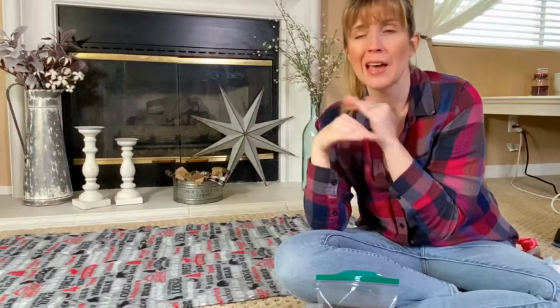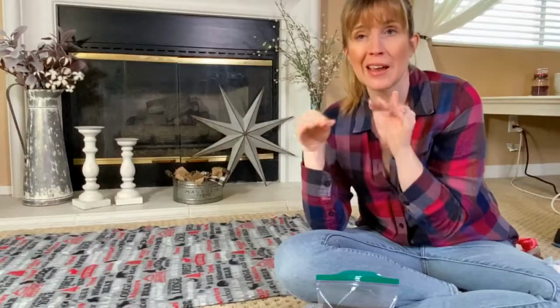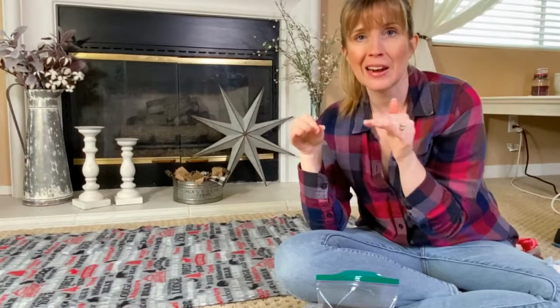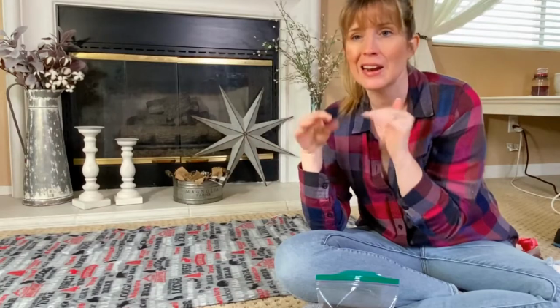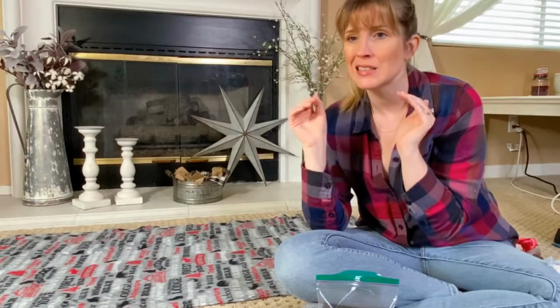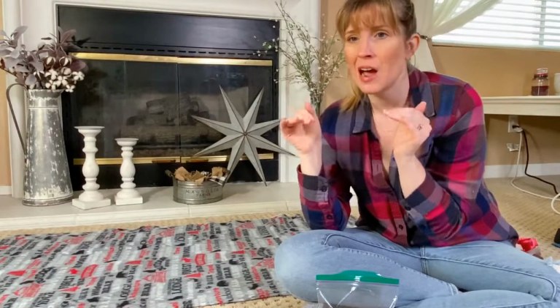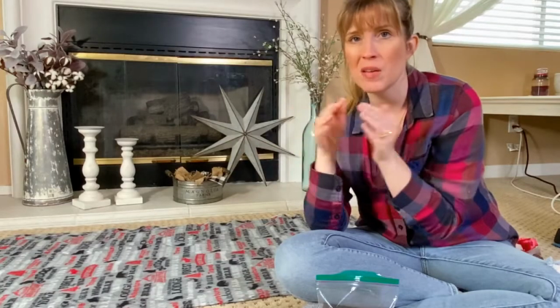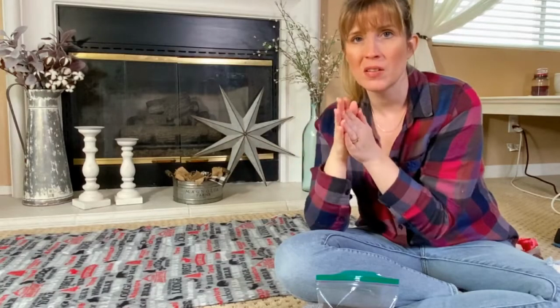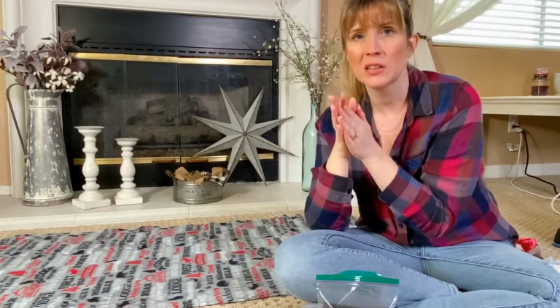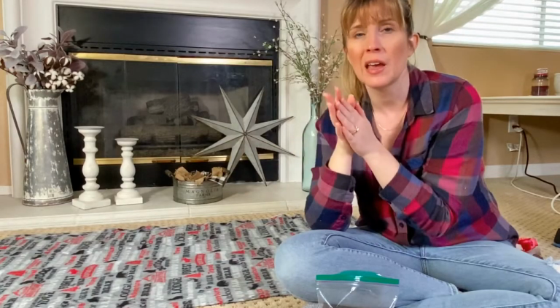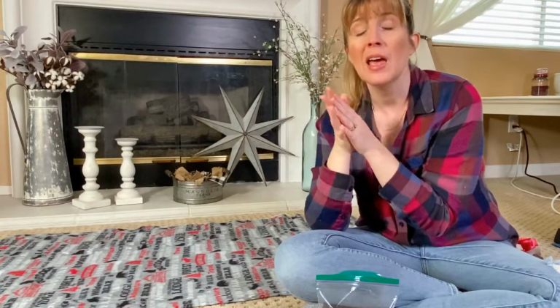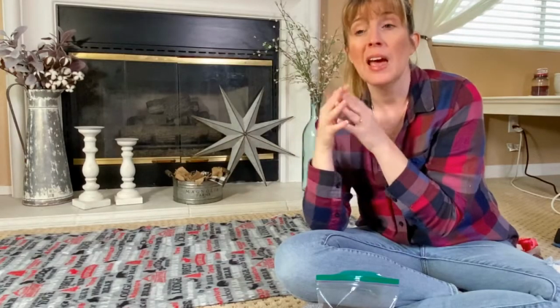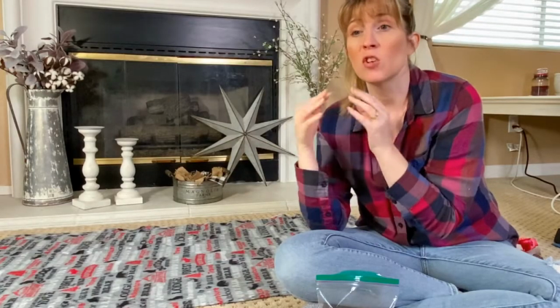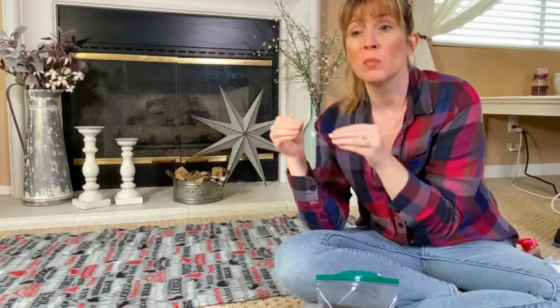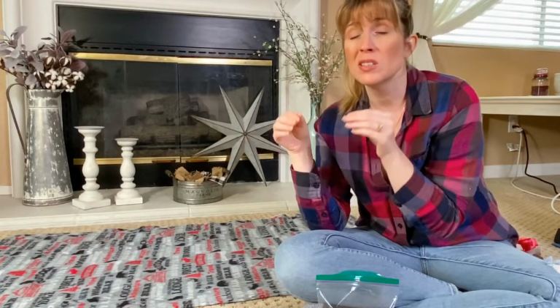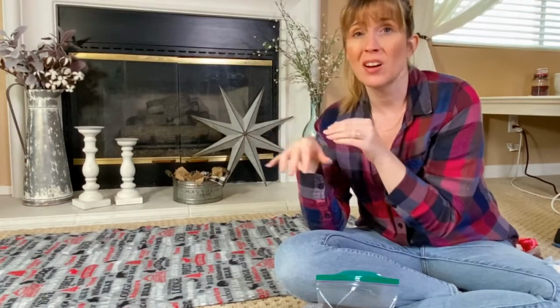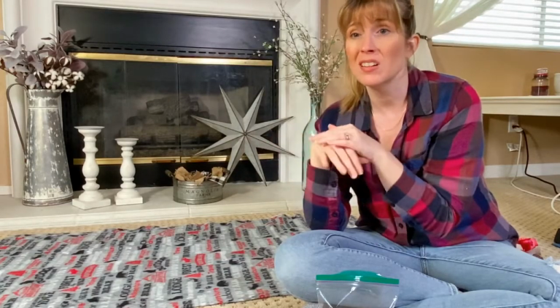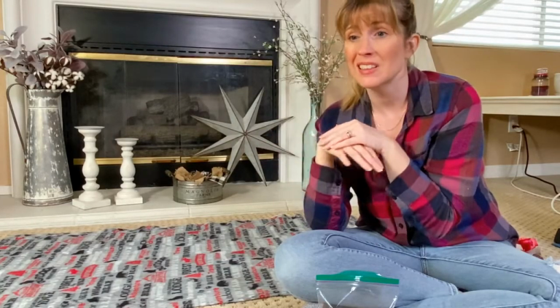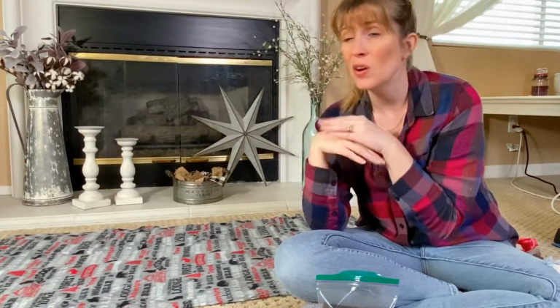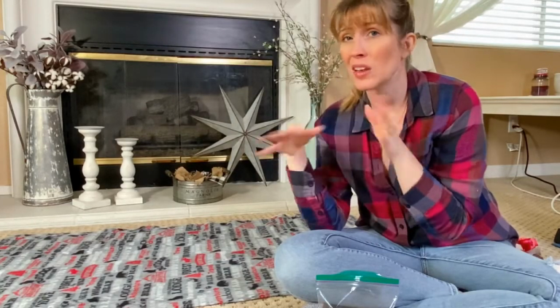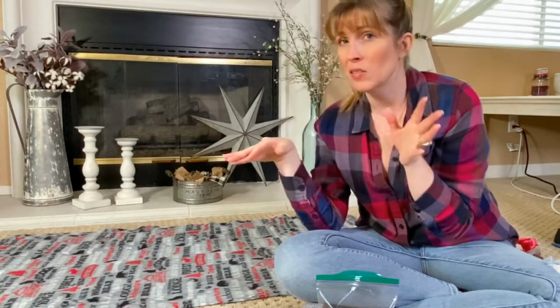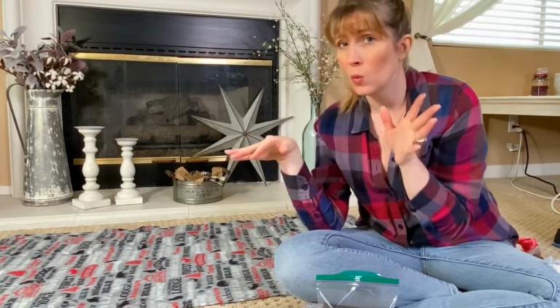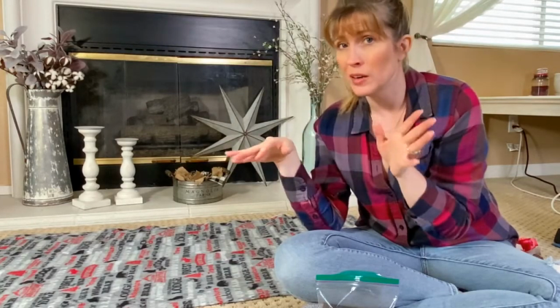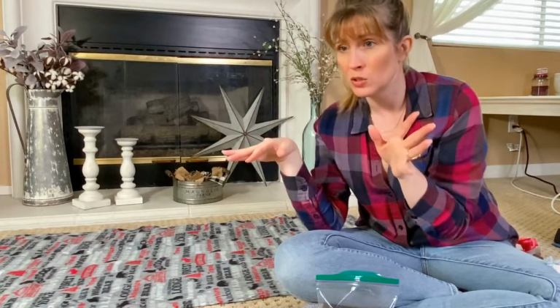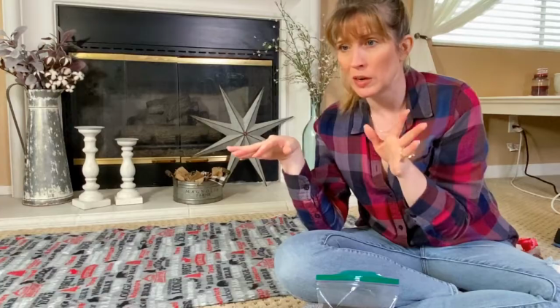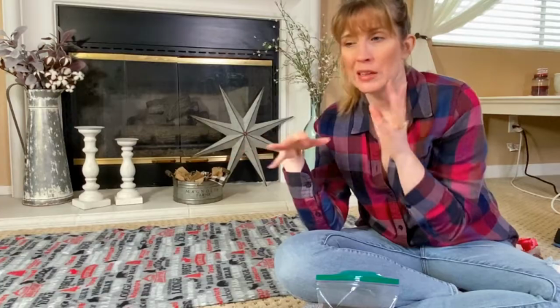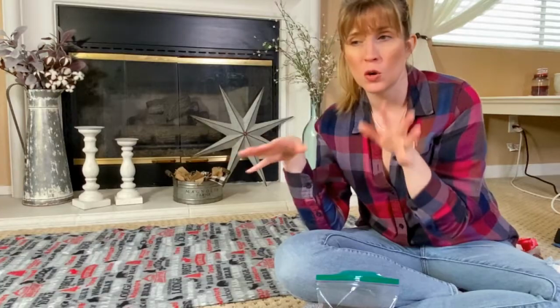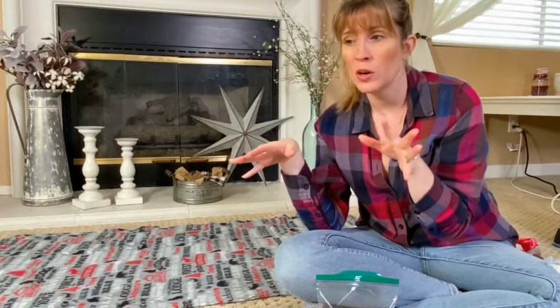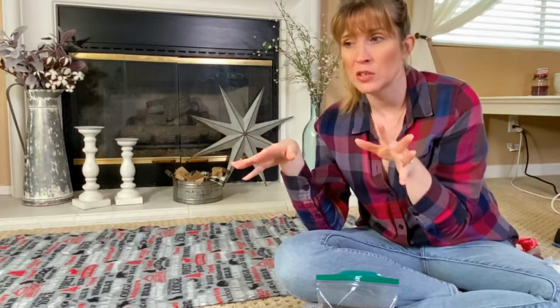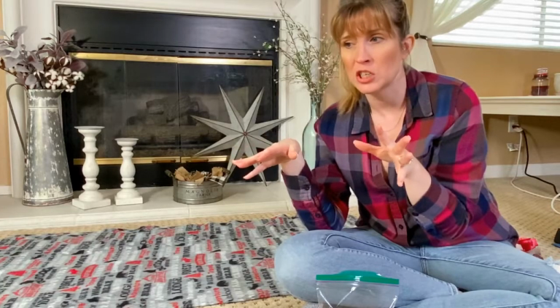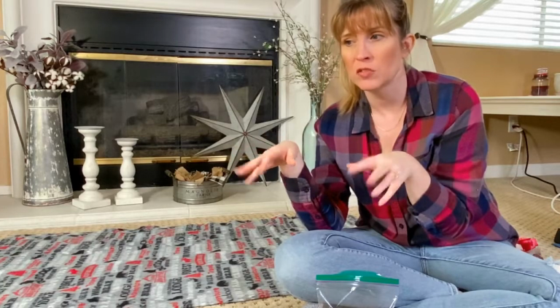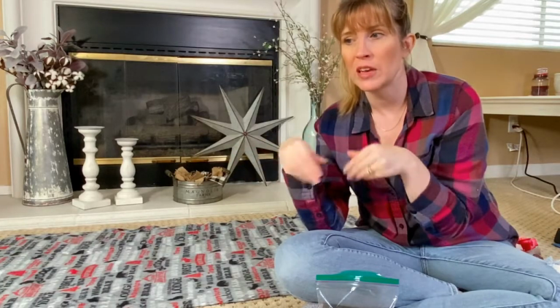If you don't know what the quick is in your dog's nail, it's where the bloodline starts. And if you nick that and they start bleeding, it's actually pretty painful for your dog. So we want to do everything we can to avoid that. That's why so many people are scared to cut their dog's nails — and I get it, it's not my favorite thing. For most dogs, they don't even want you doing it; they don't want you touching their feet.